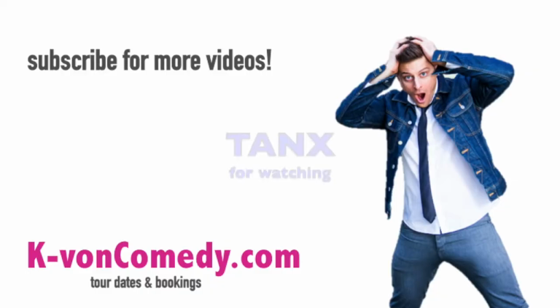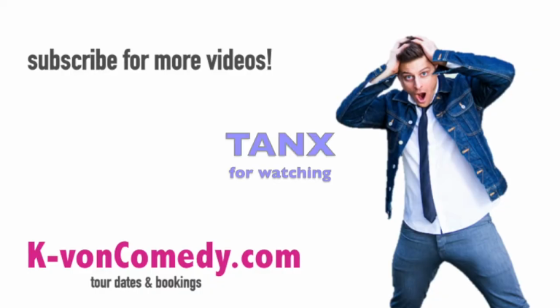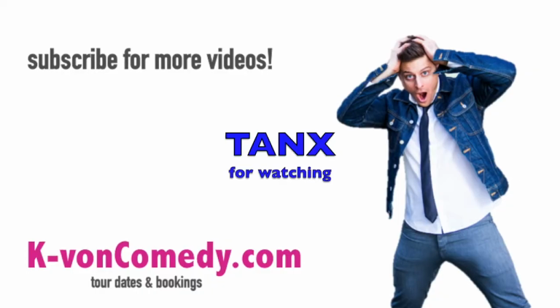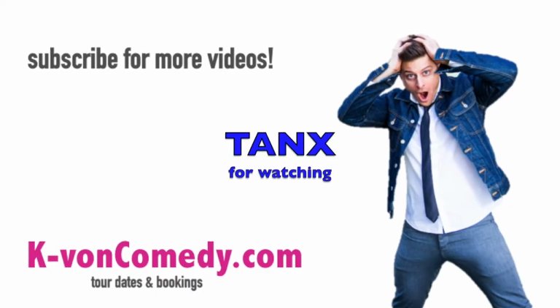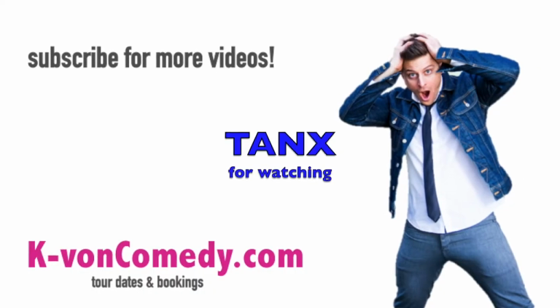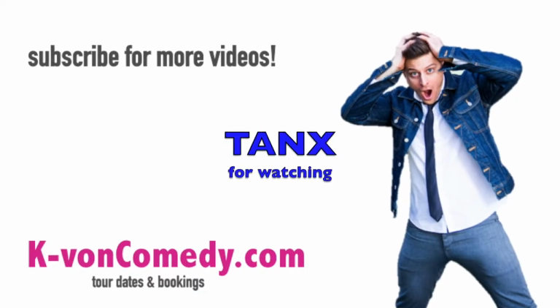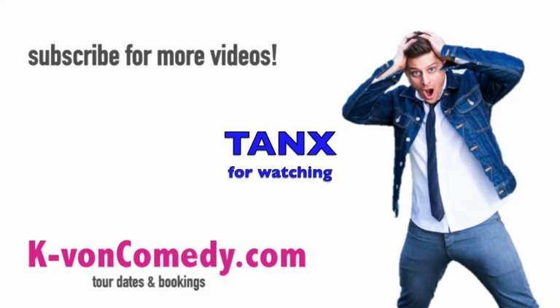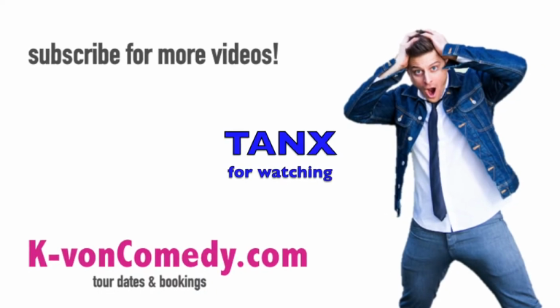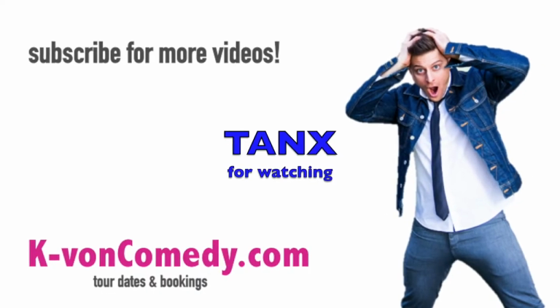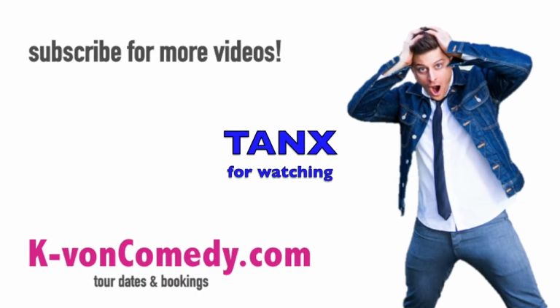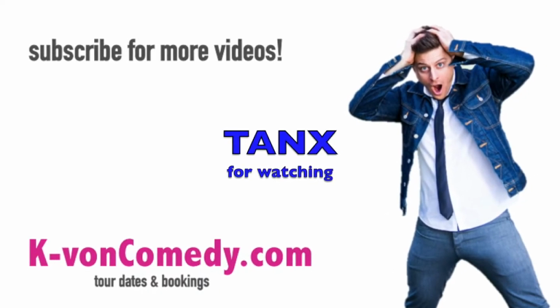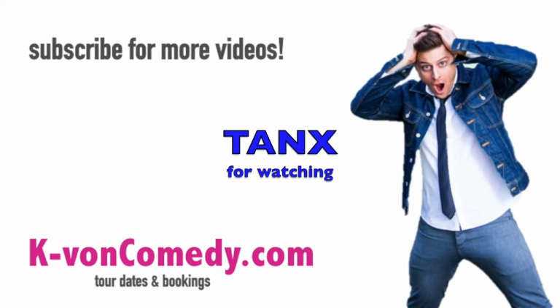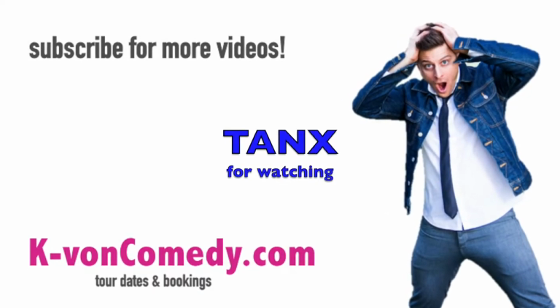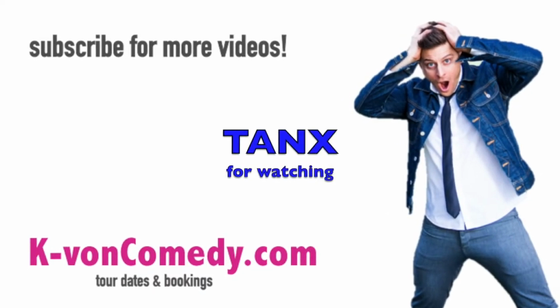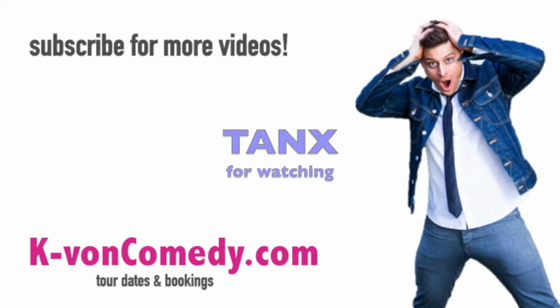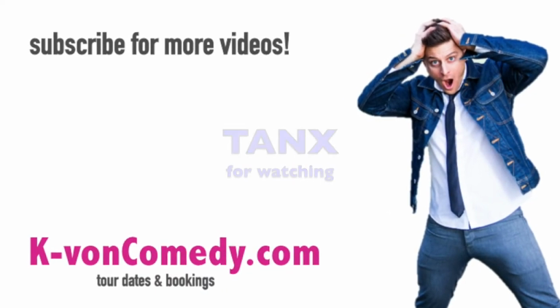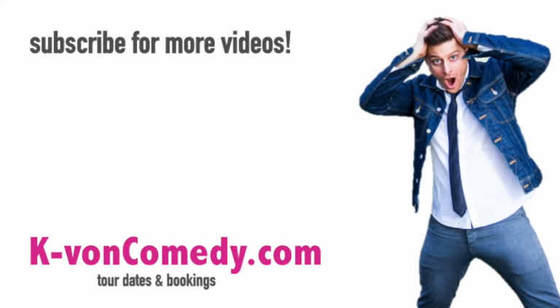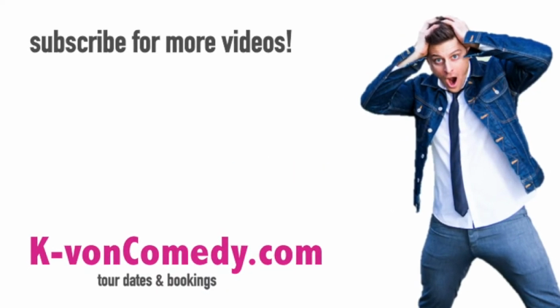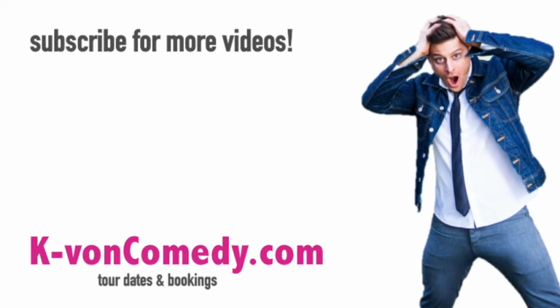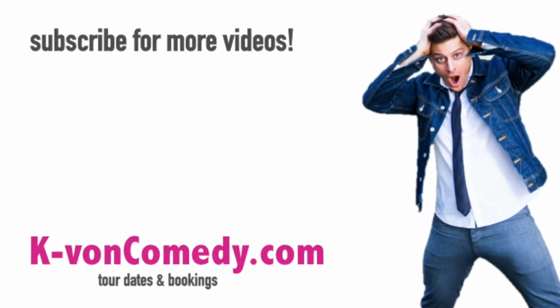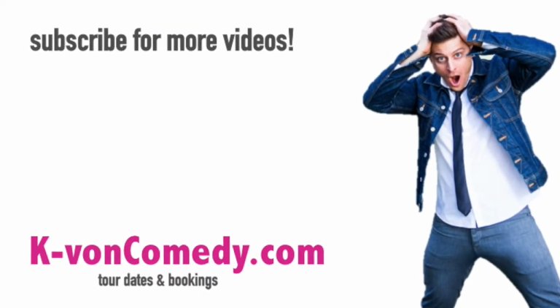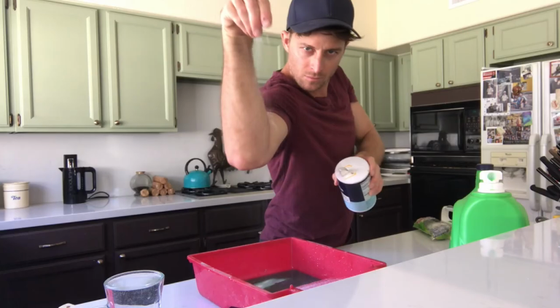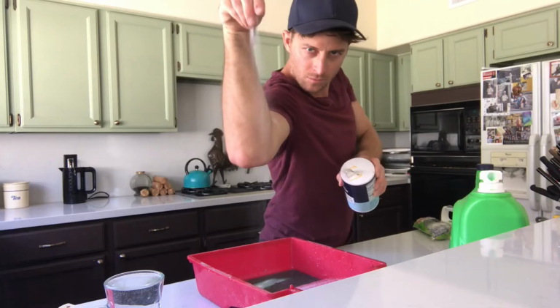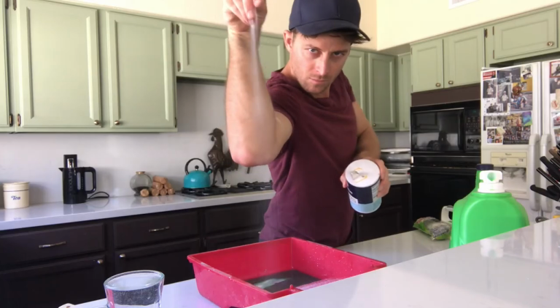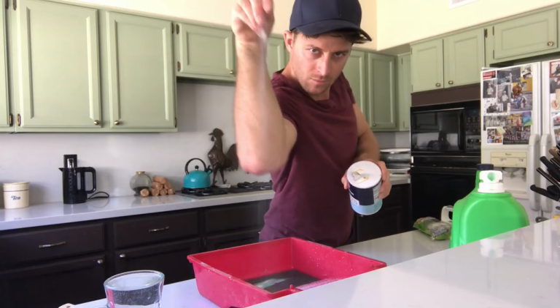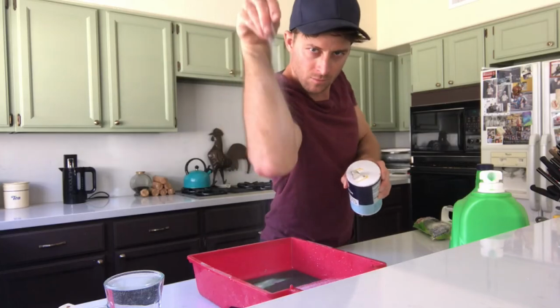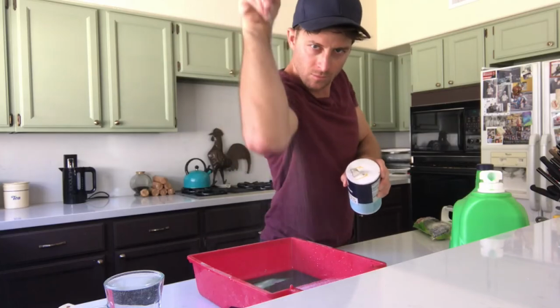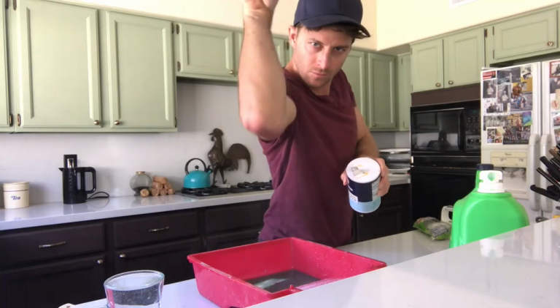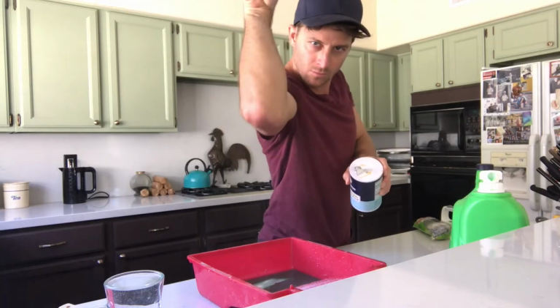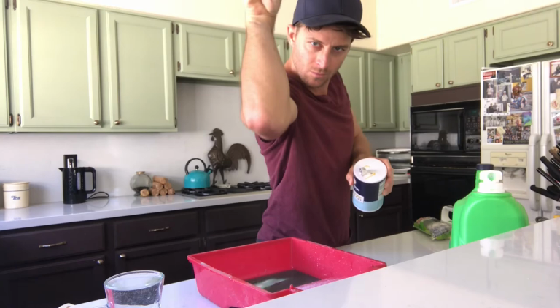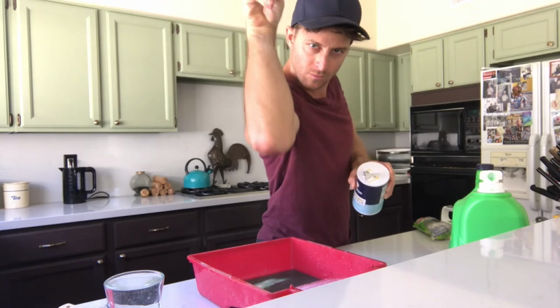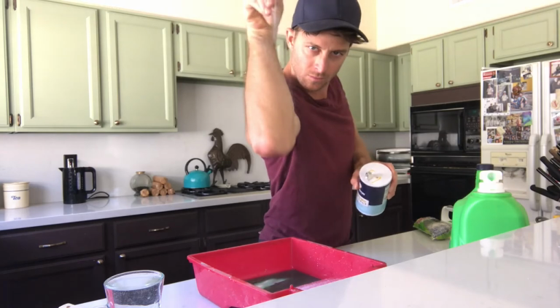I hope you enjoyed that, and if you want me to come fix your house, hire me. Find me on KayvonComedy.com.